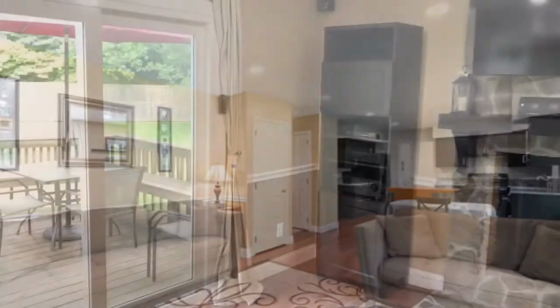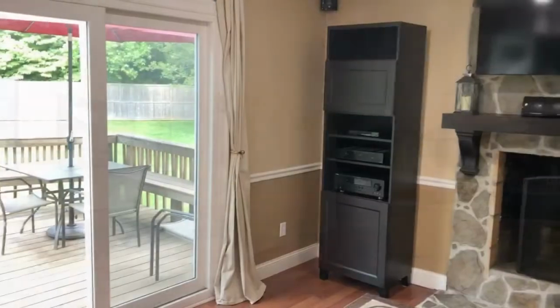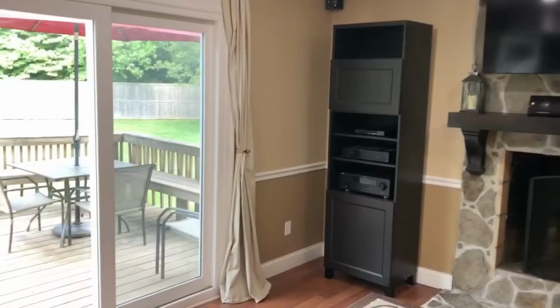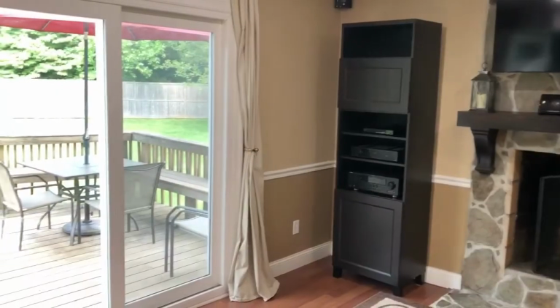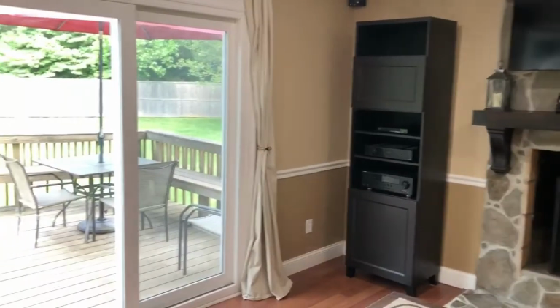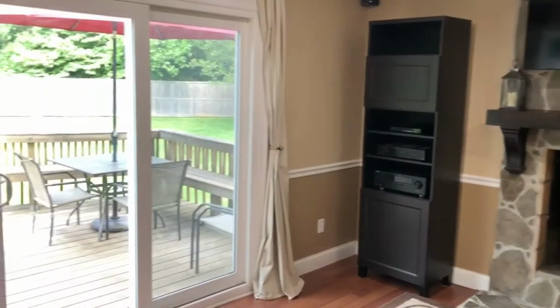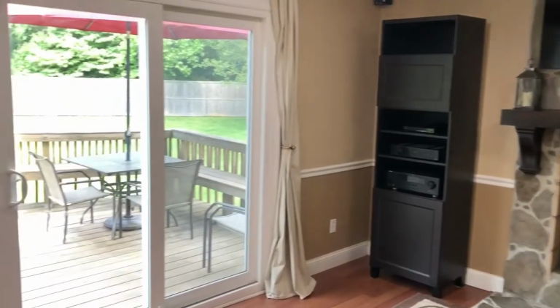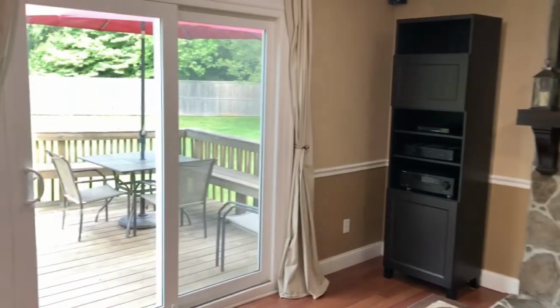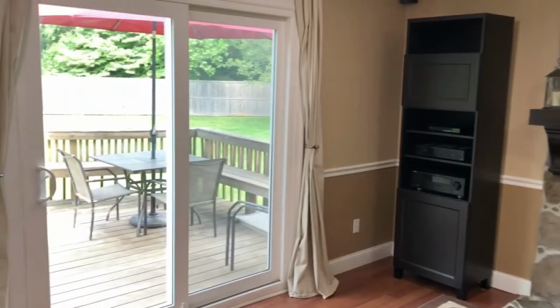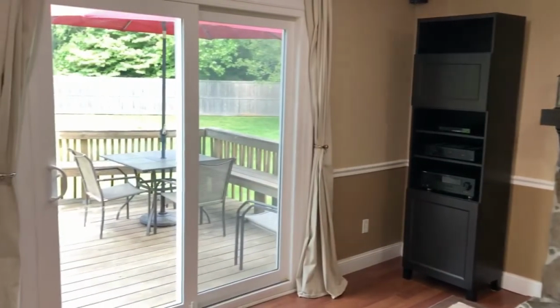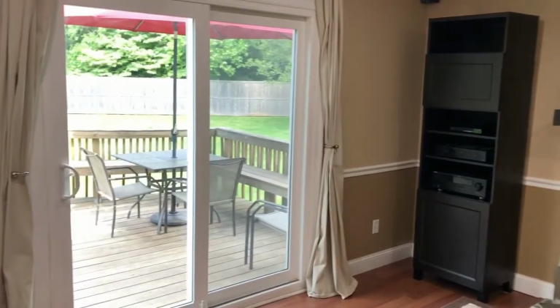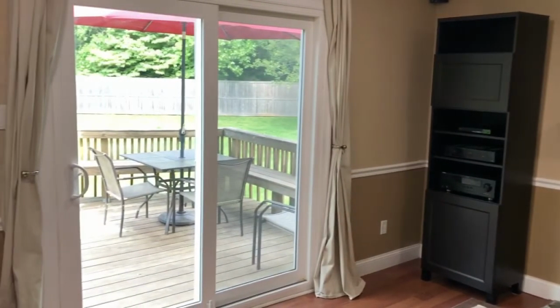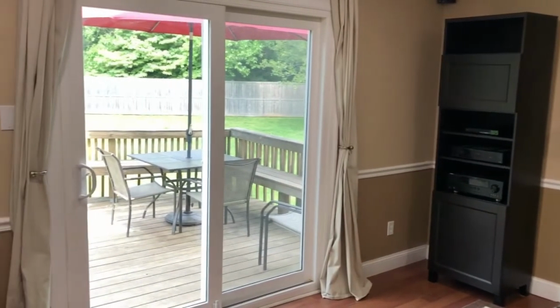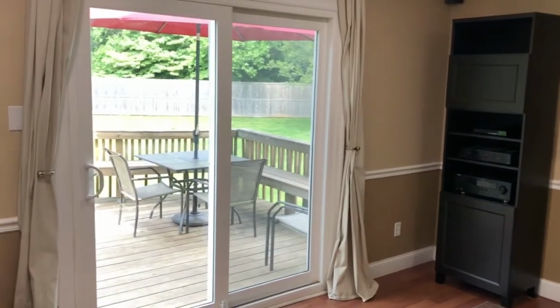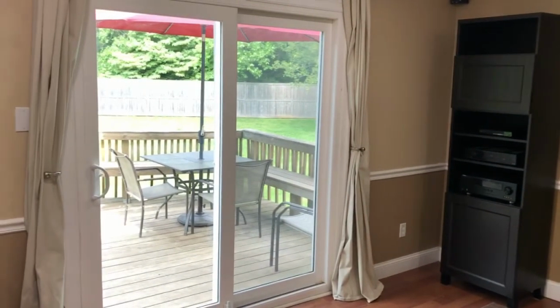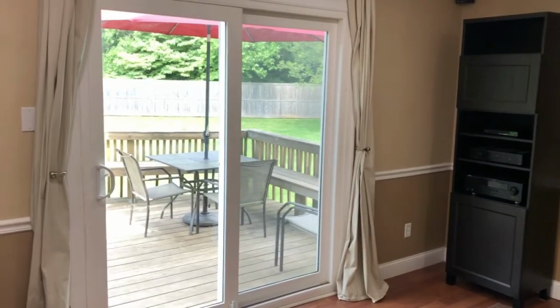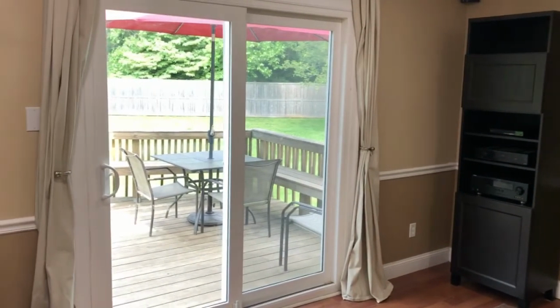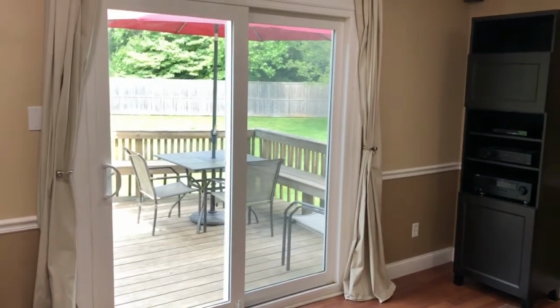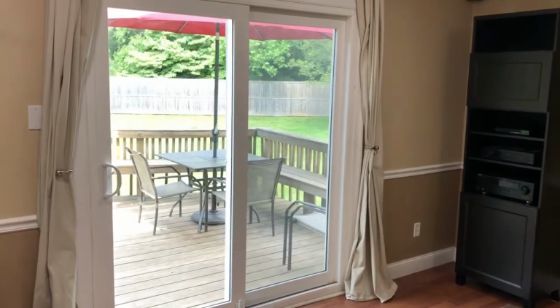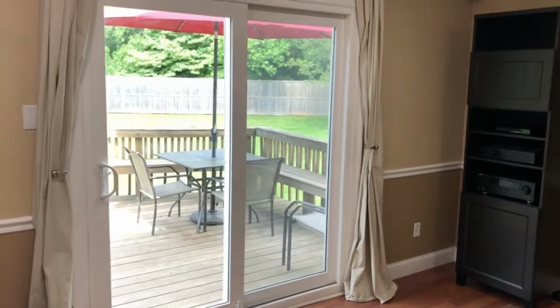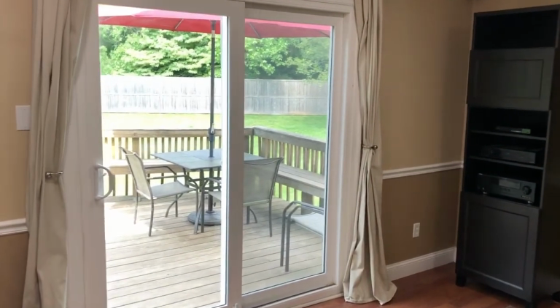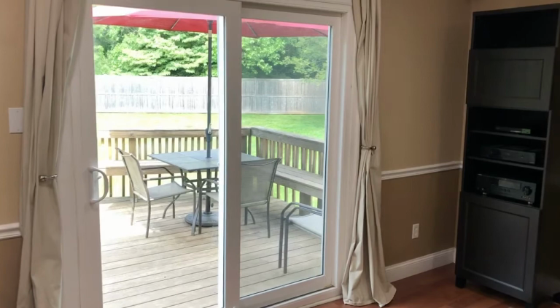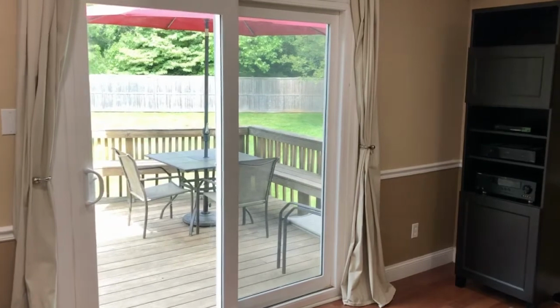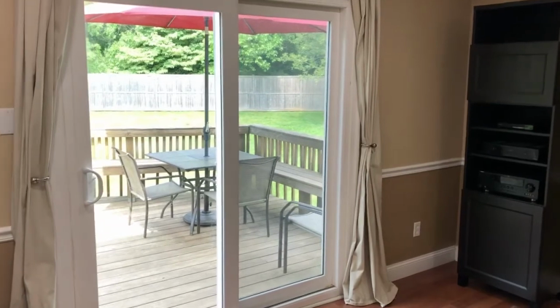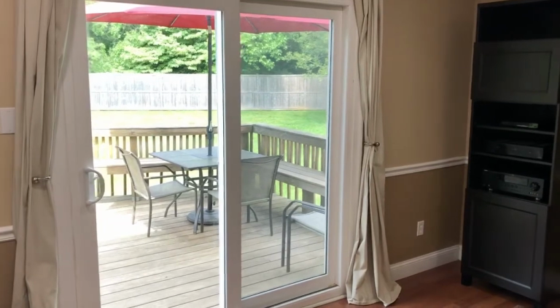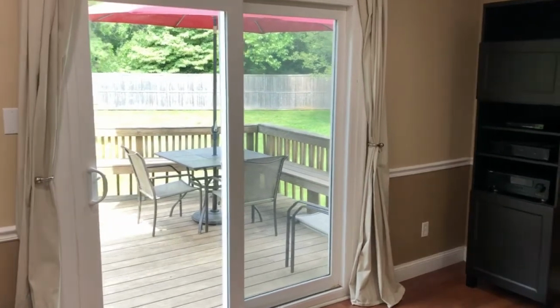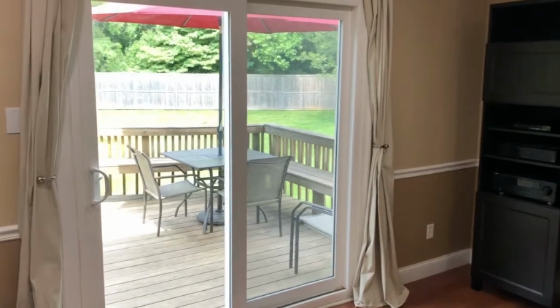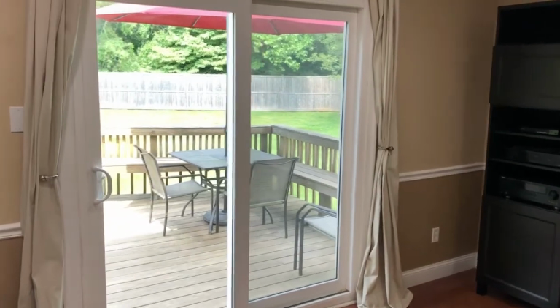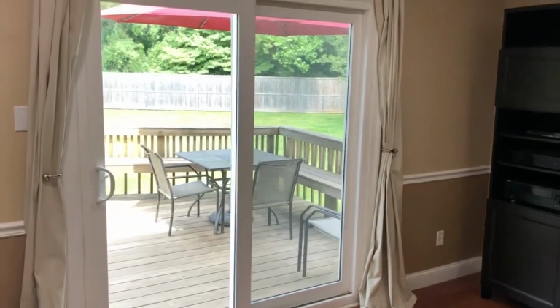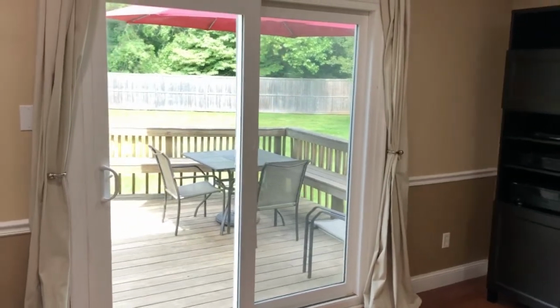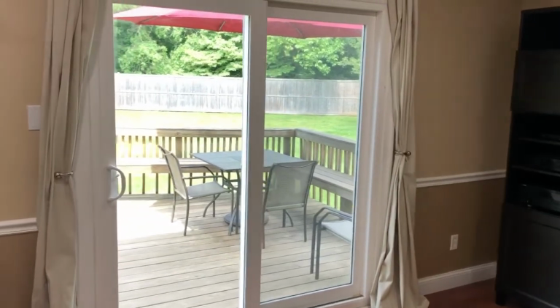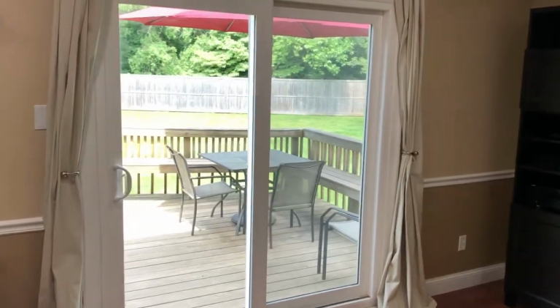From the living room, step out onto the deck and enjoy your partially fenced backyard.